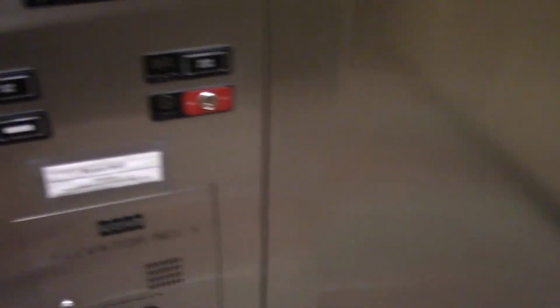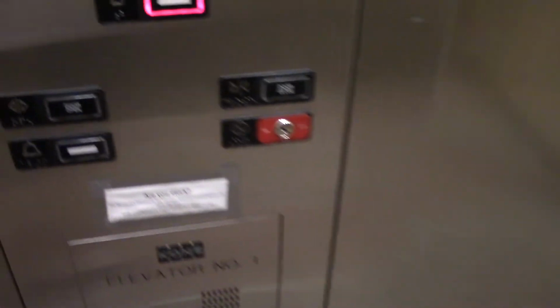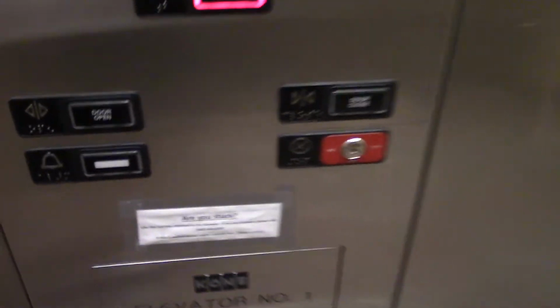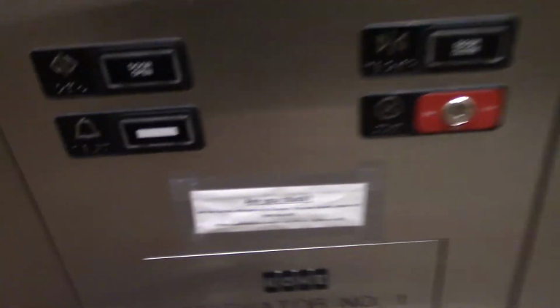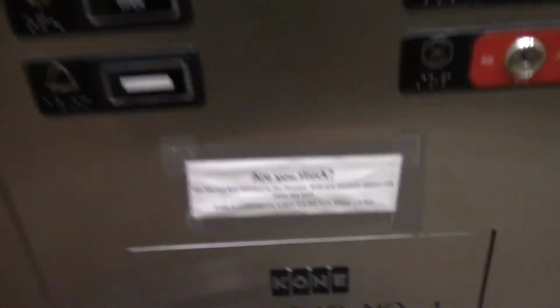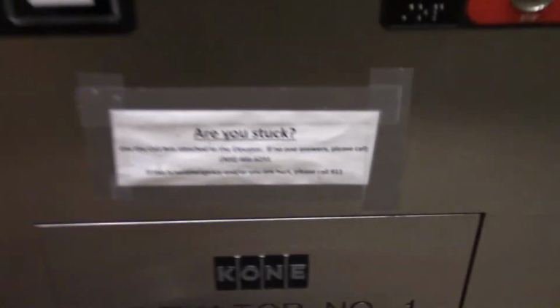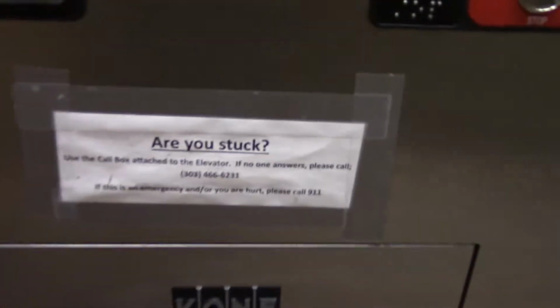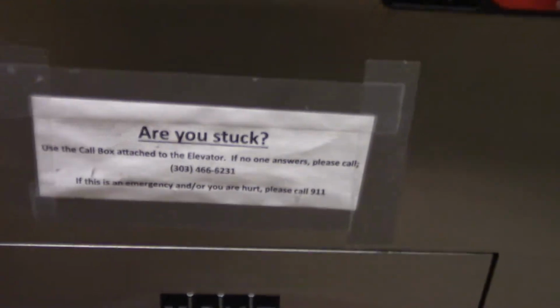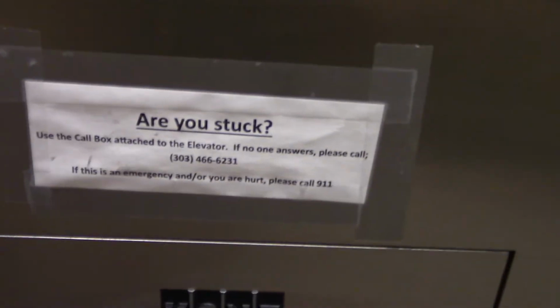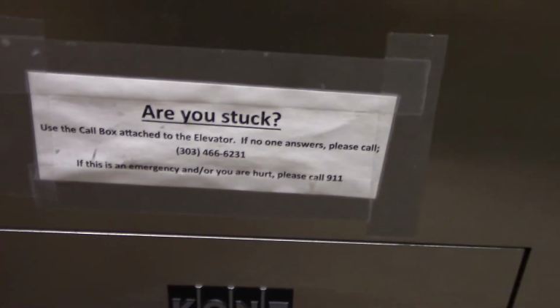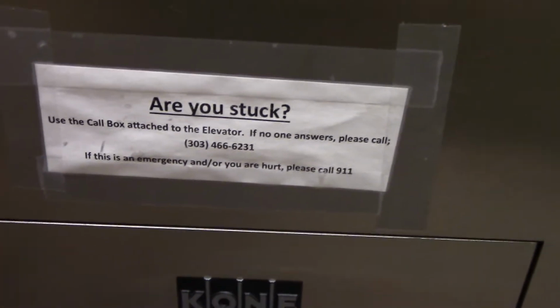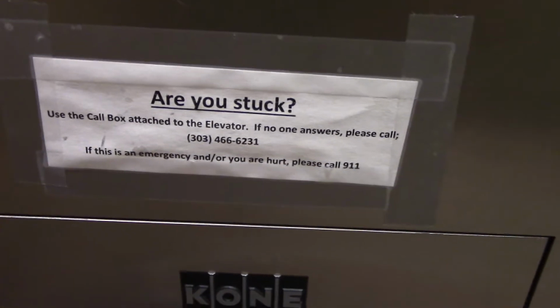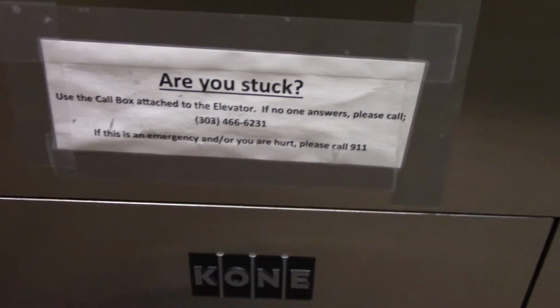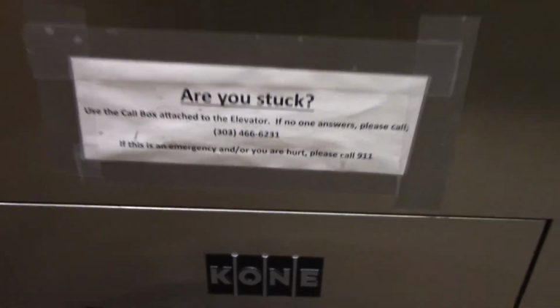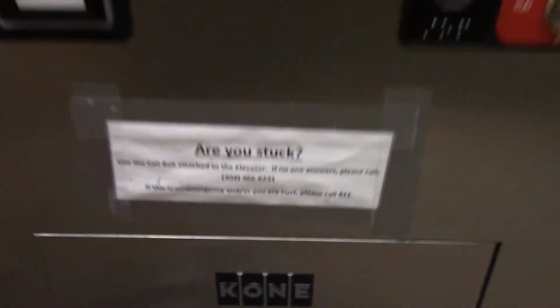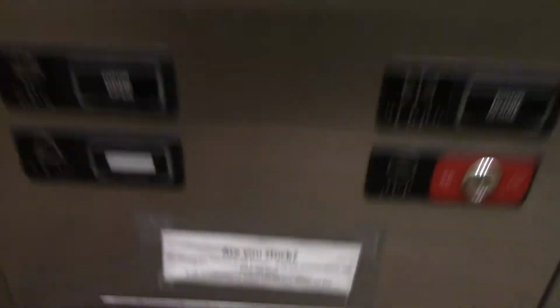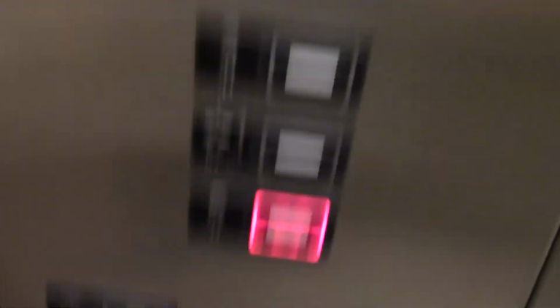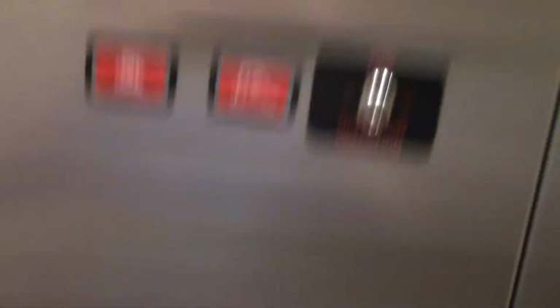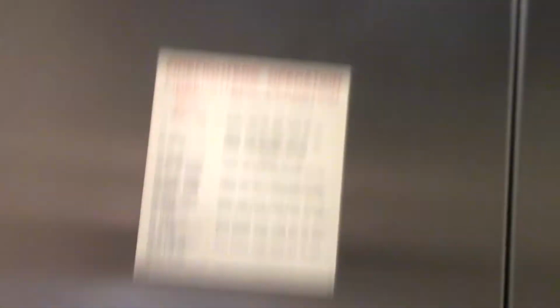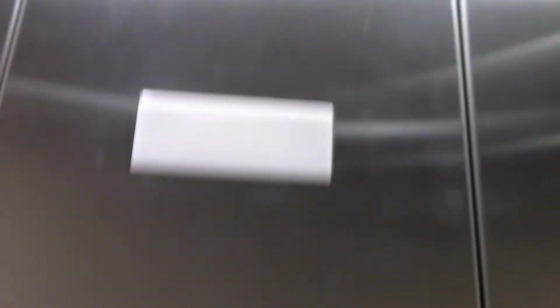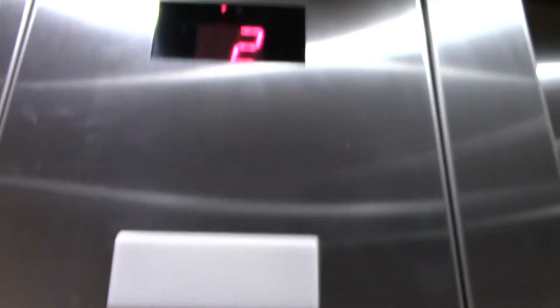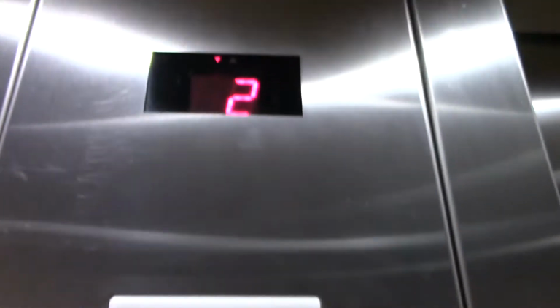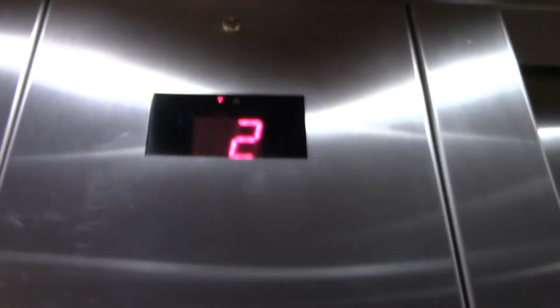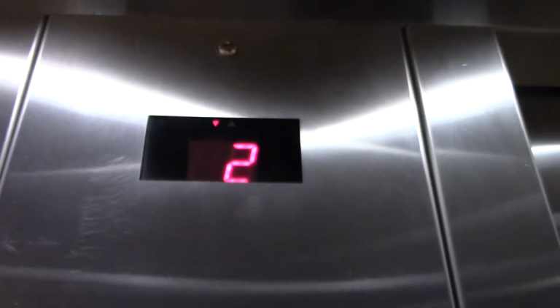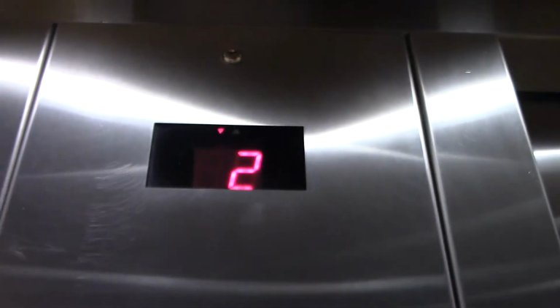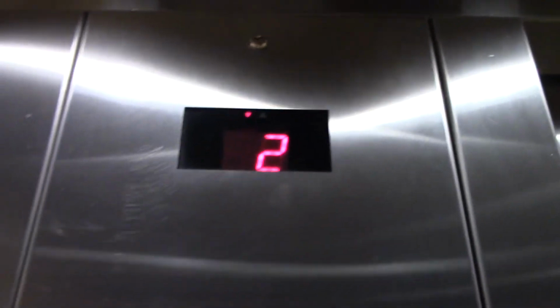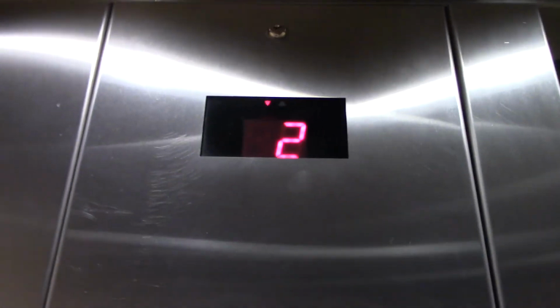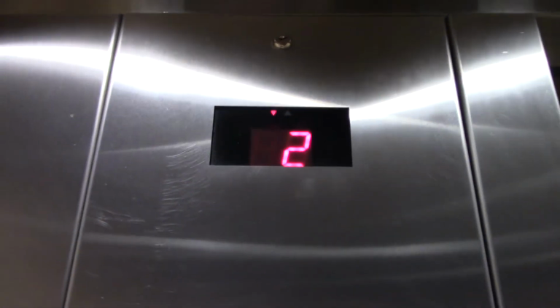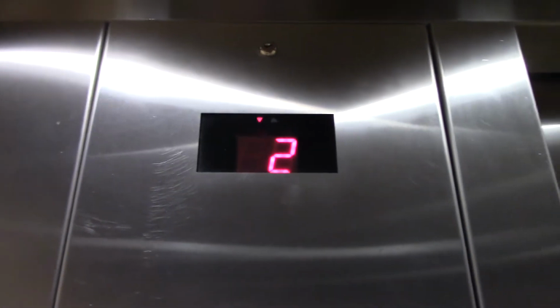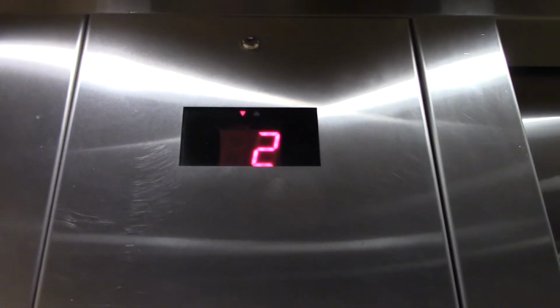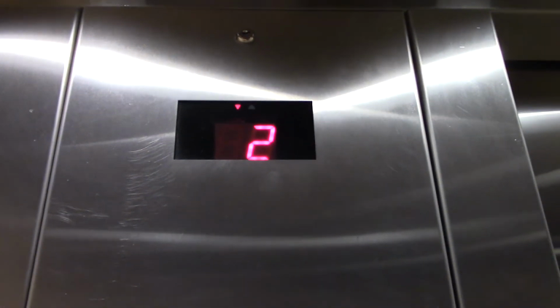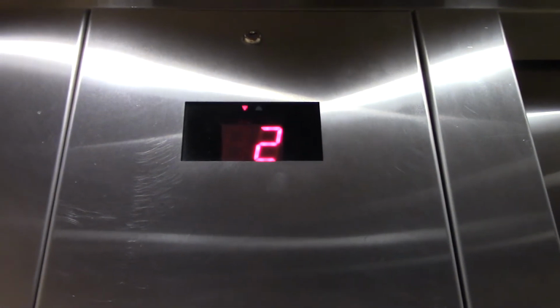Oh my gosh, it says that. Are you stuck? I don't know — this thing runs fine.